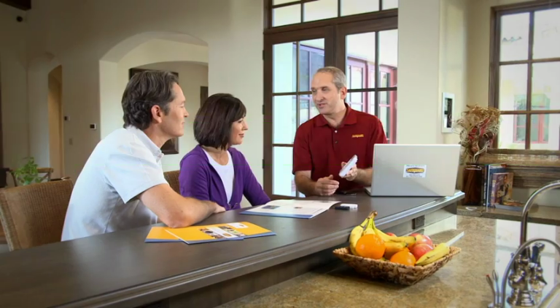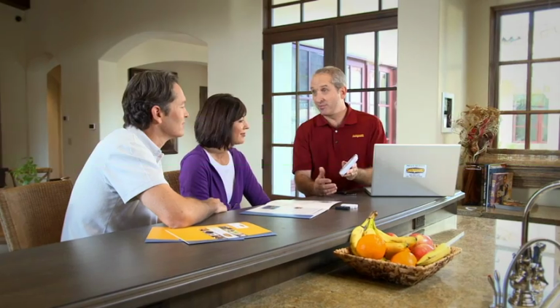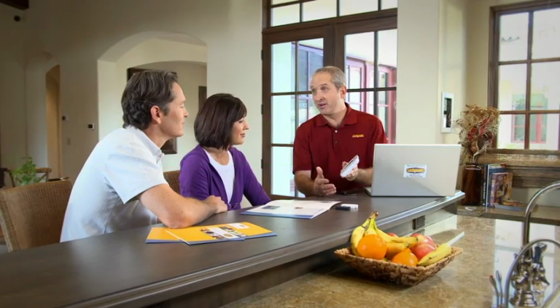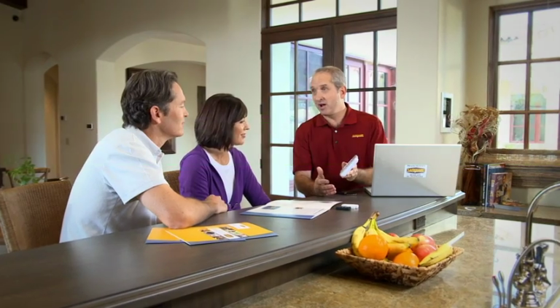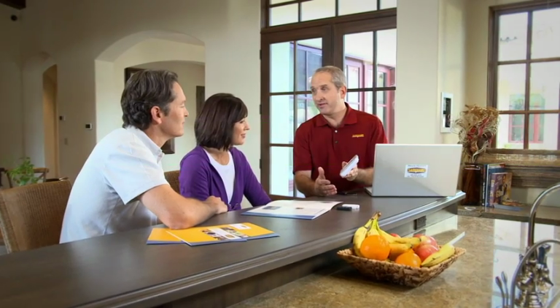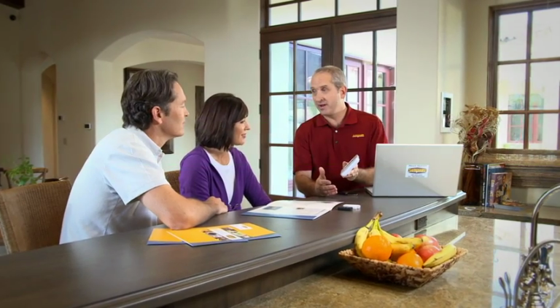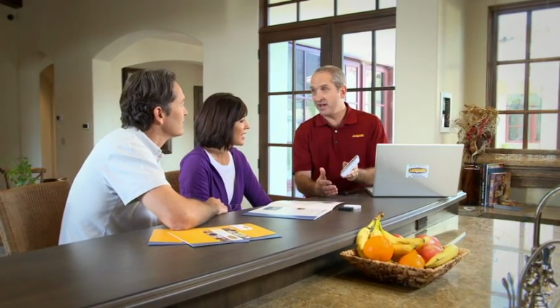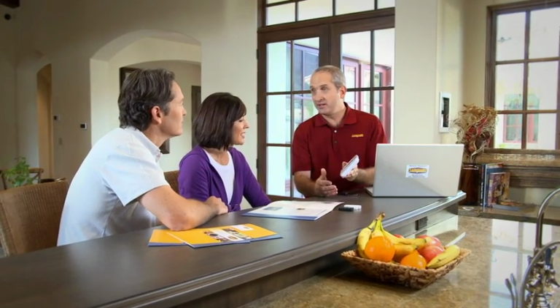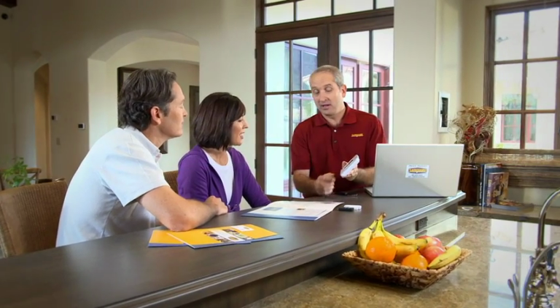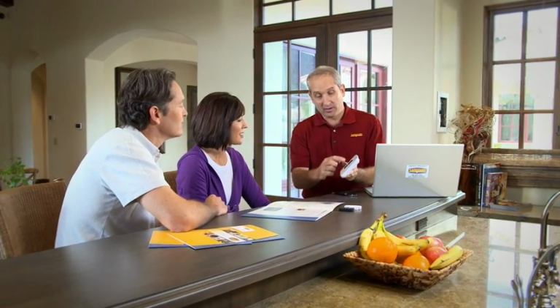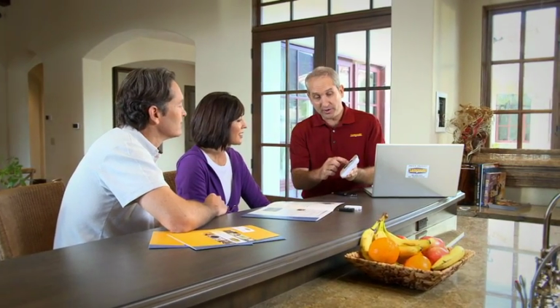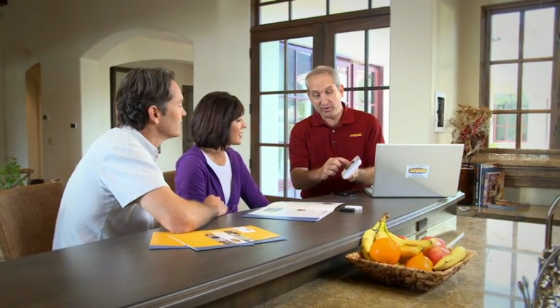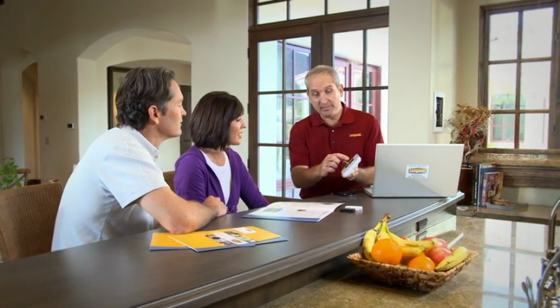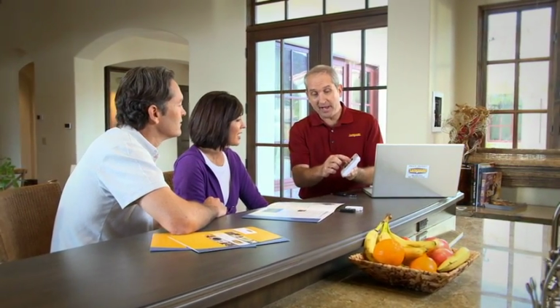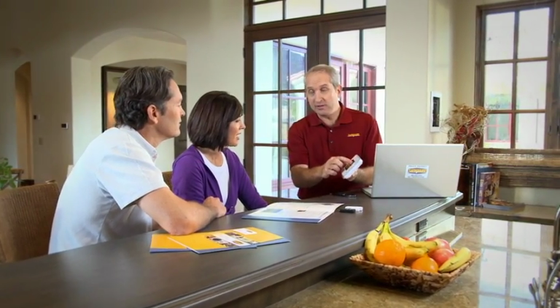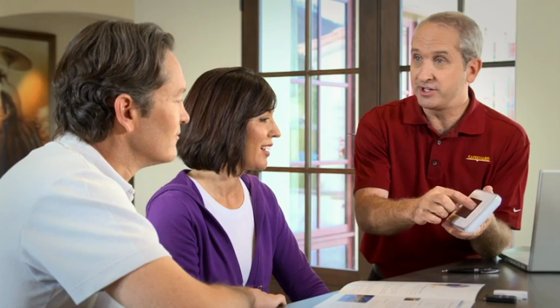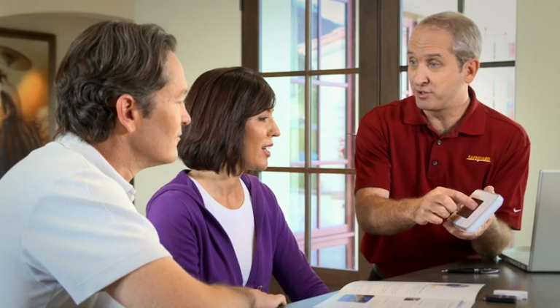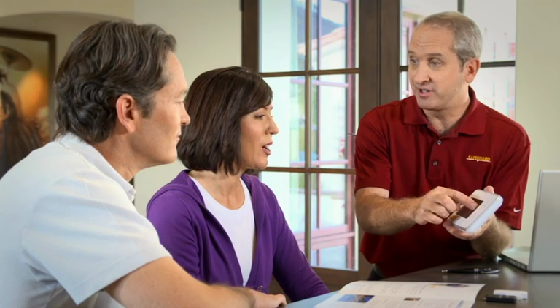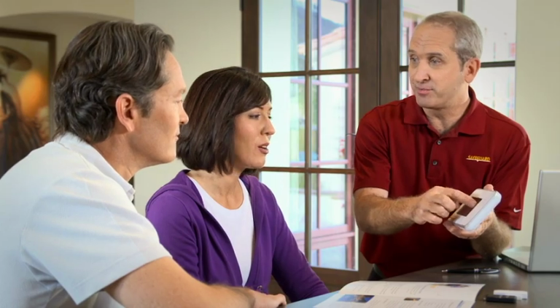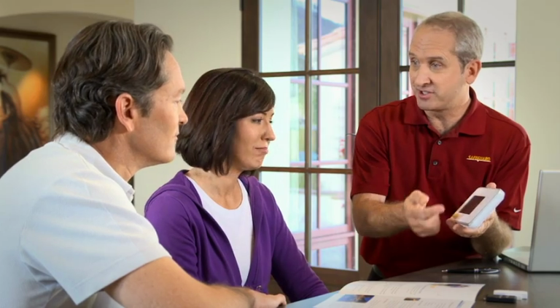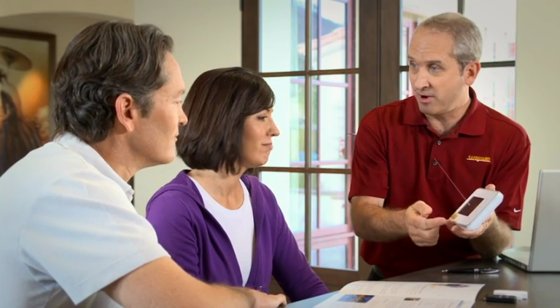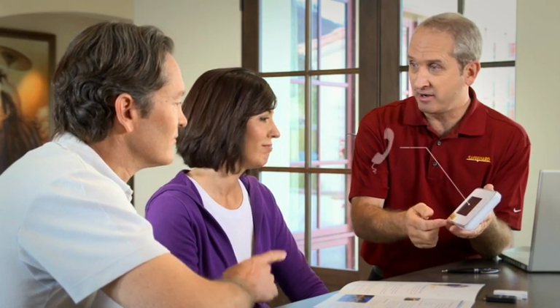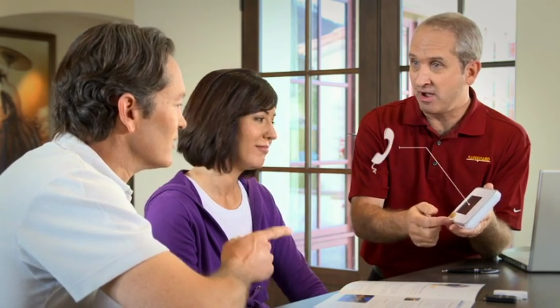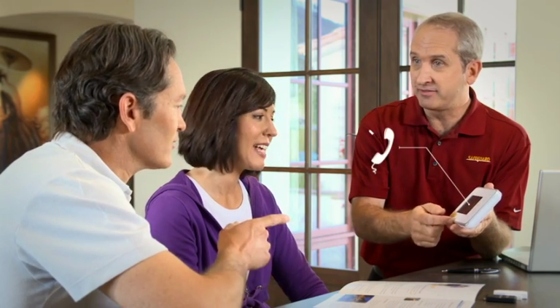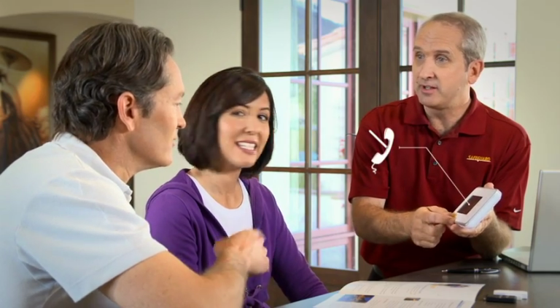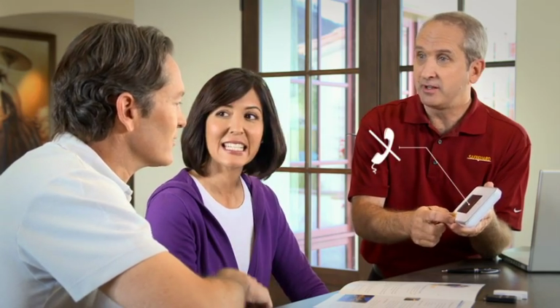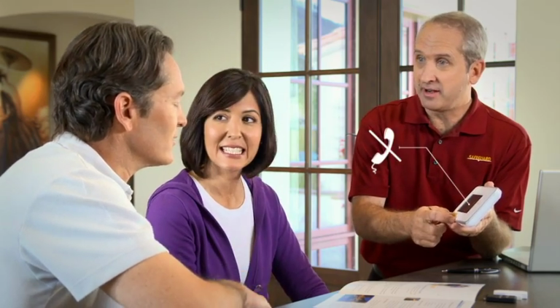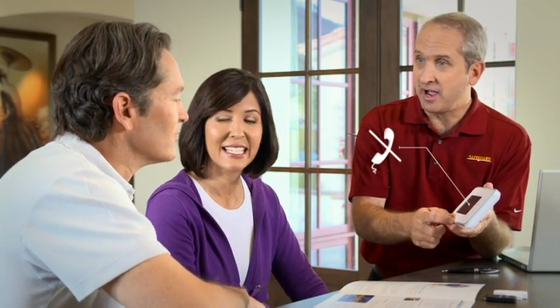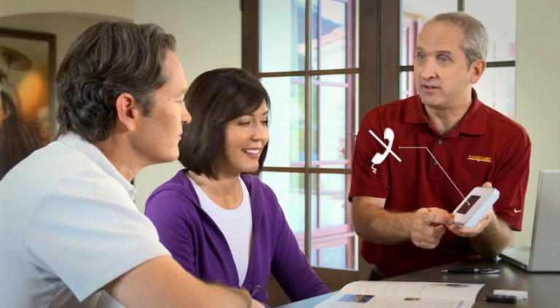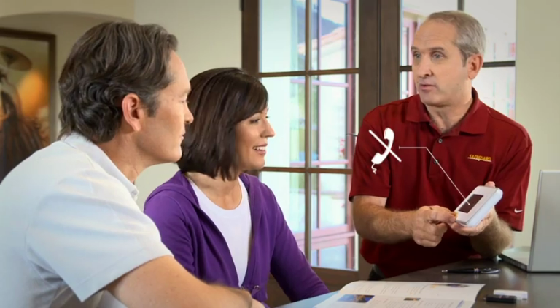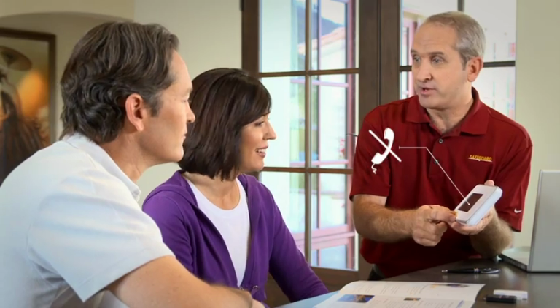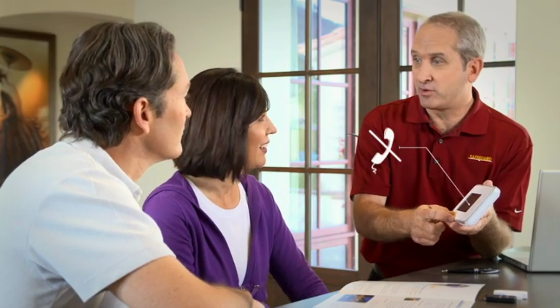With Safeguard, you get a security solution designed just for you, including local monitoring without using a phone line.